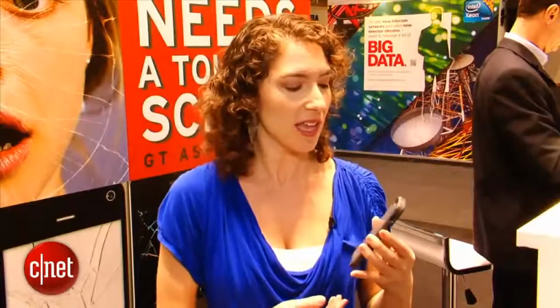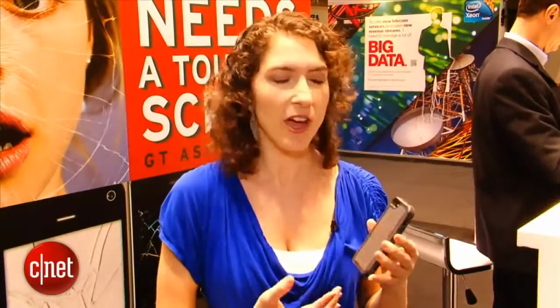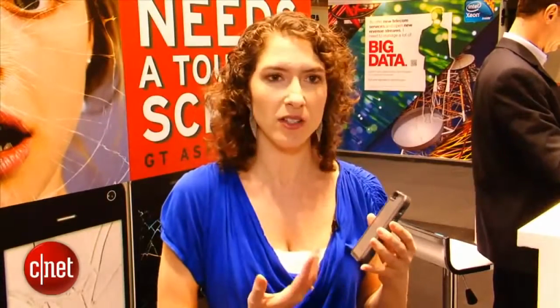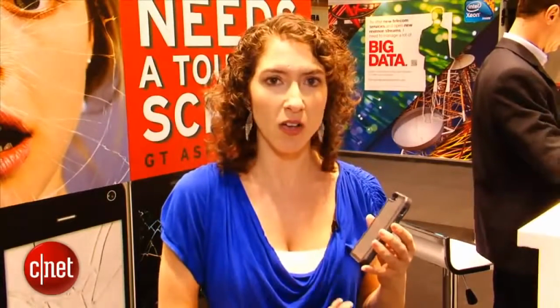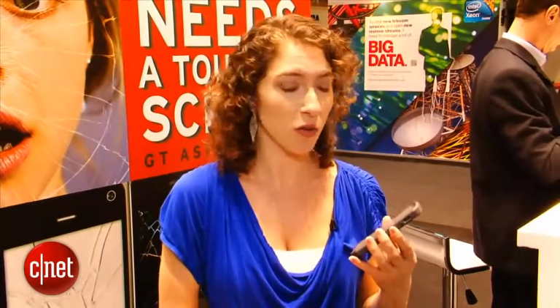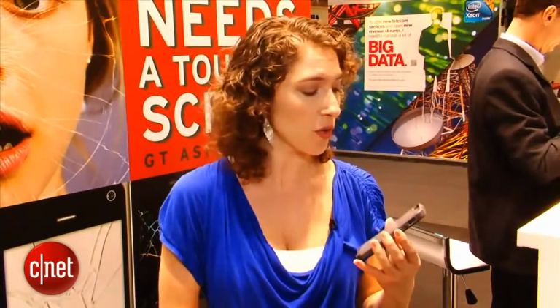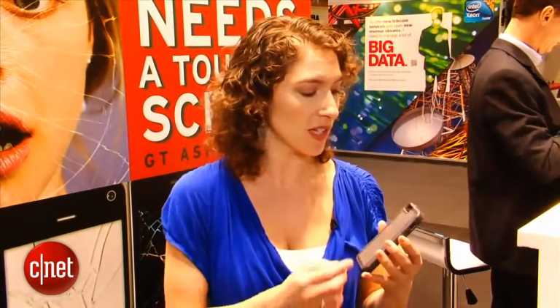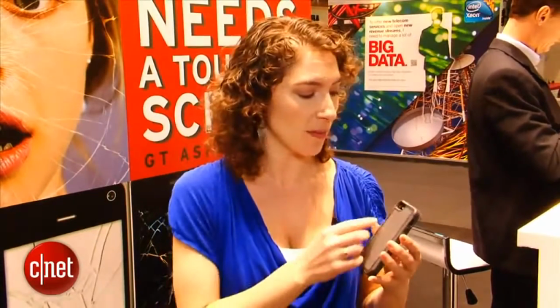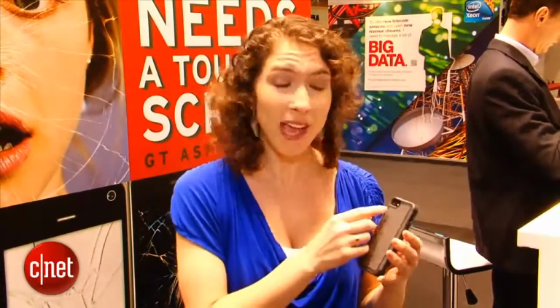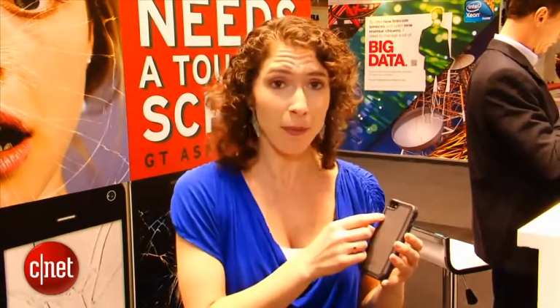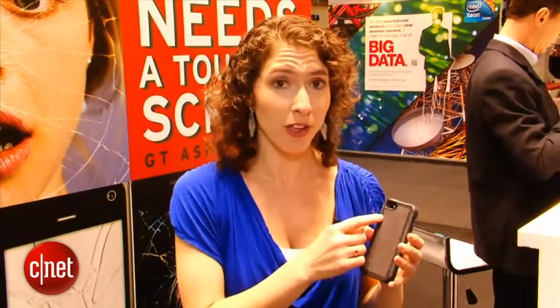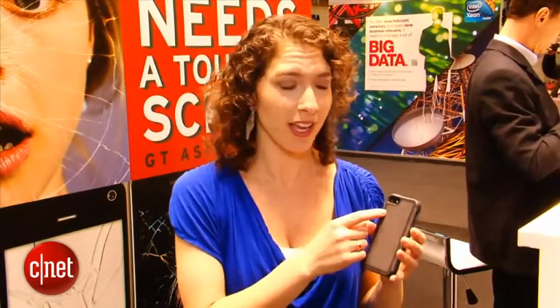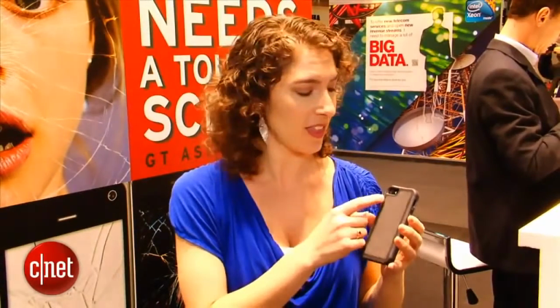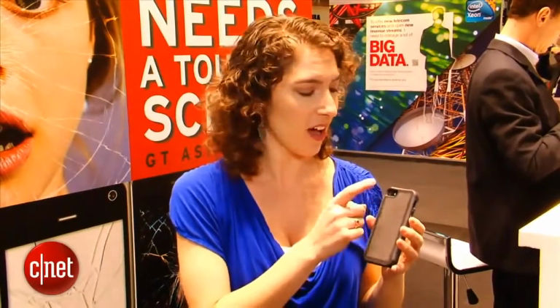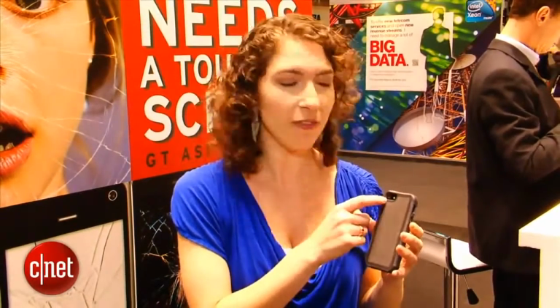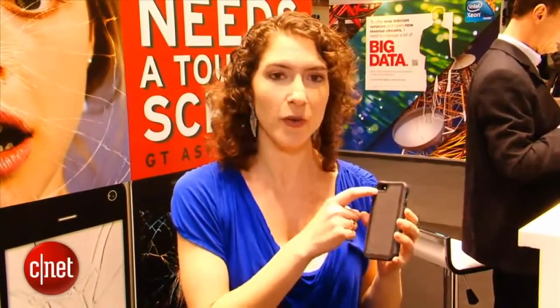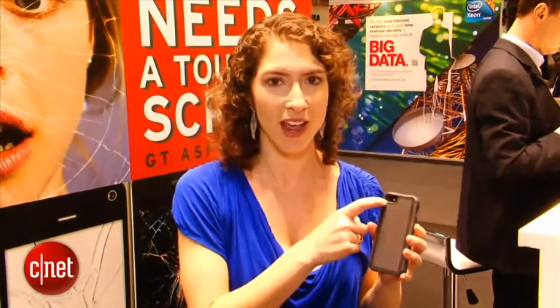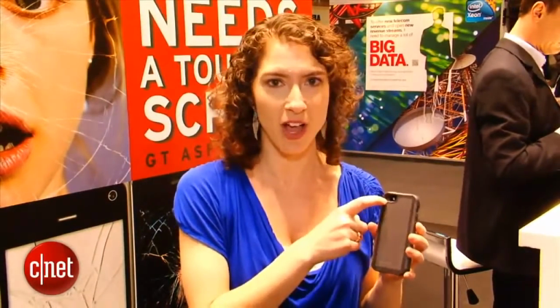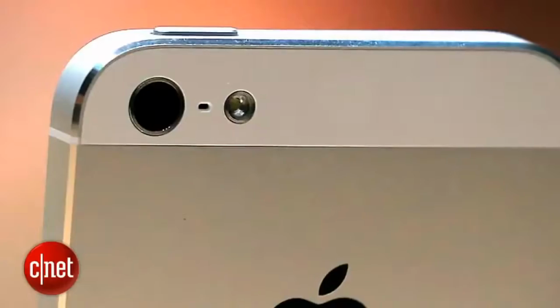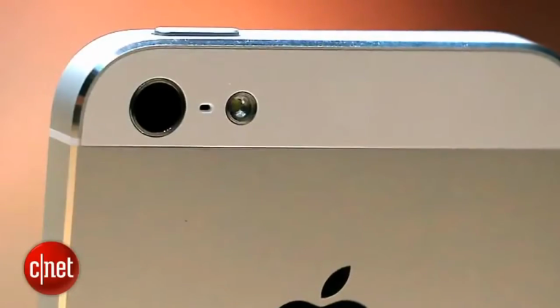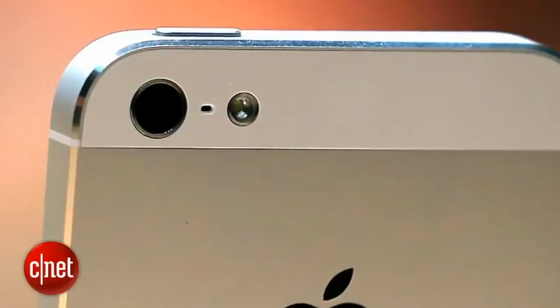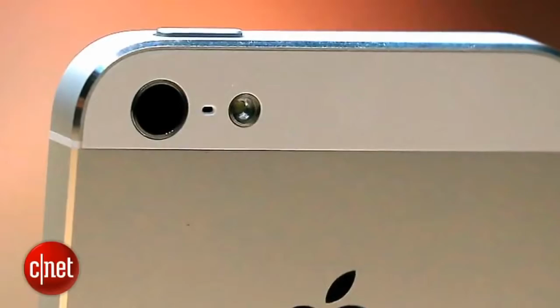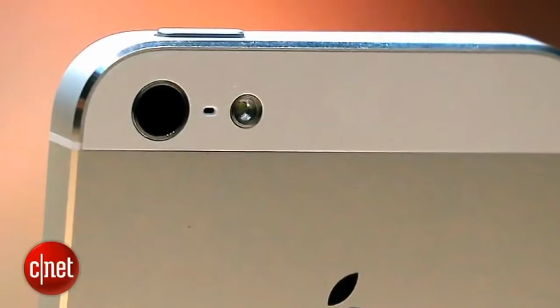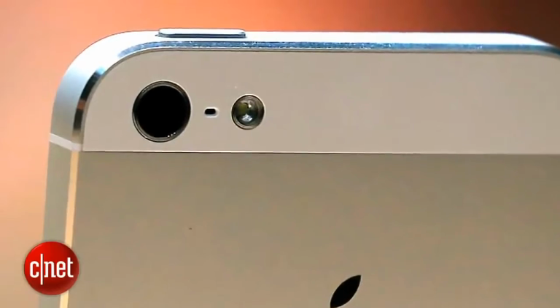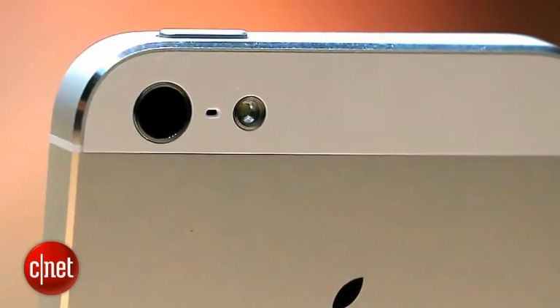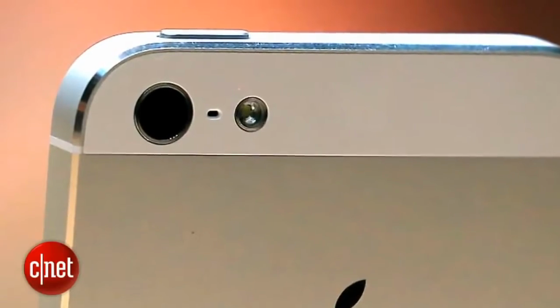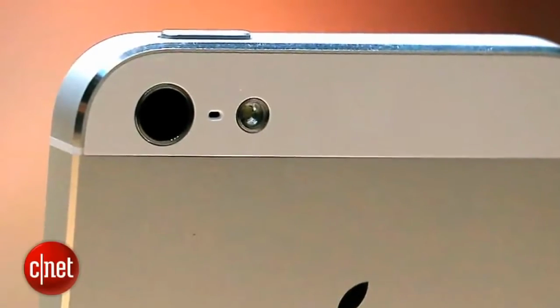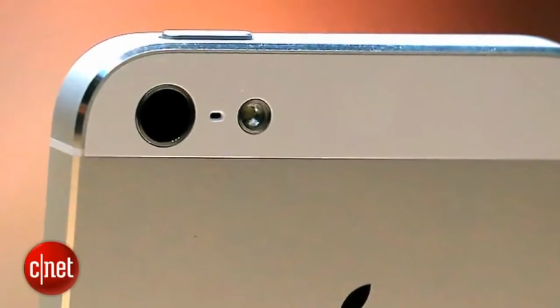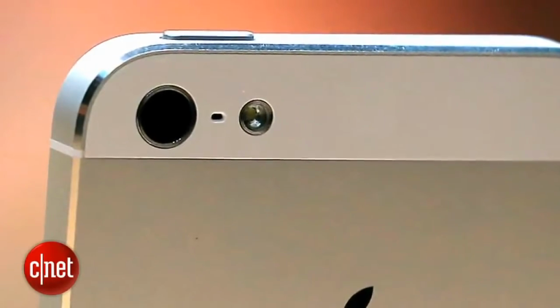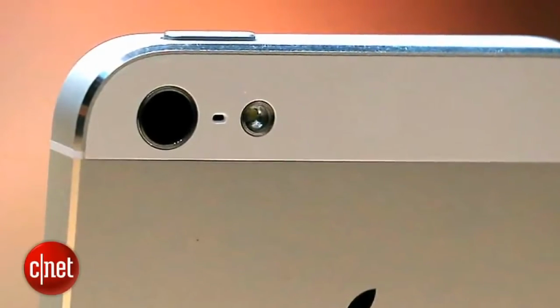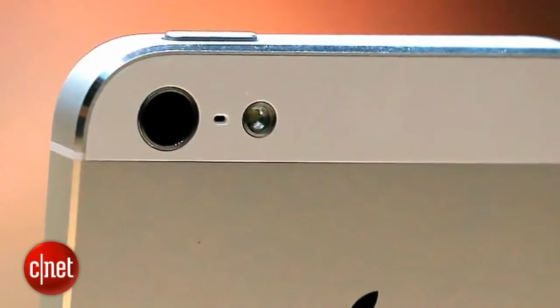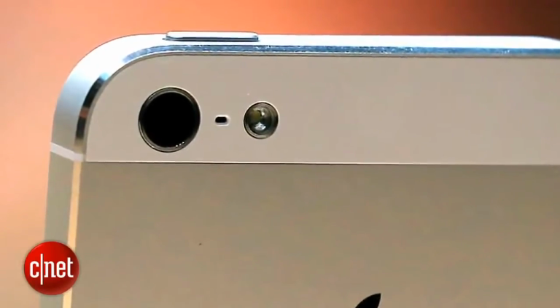I'm told that the sapphire screen is already on premium phones like Vertu. Sapphire is also used by Apple in the iPhone camera as a lens cover, so it does exist today.